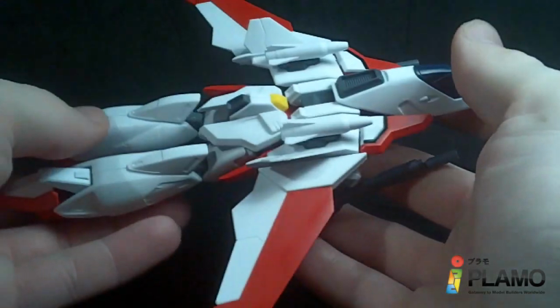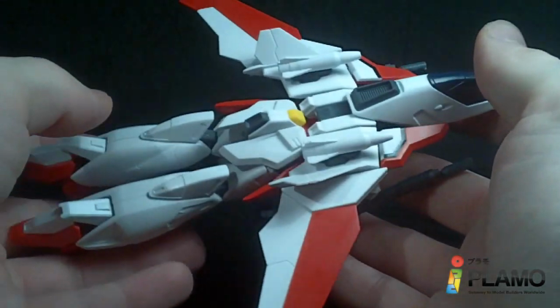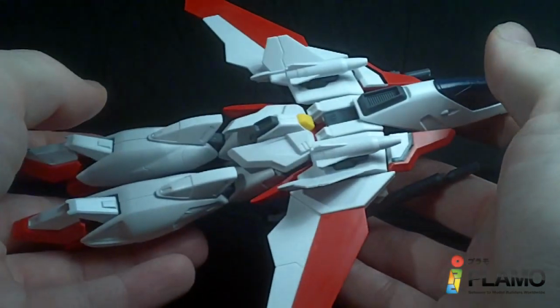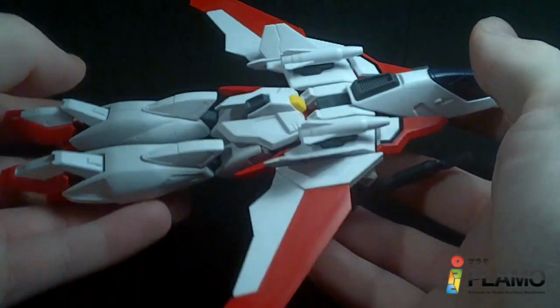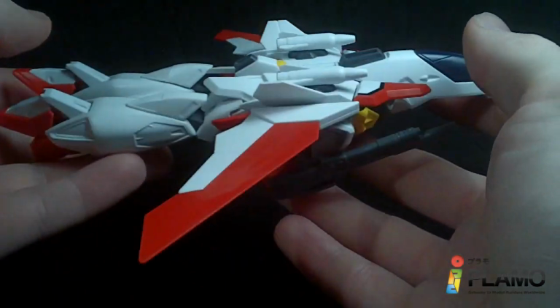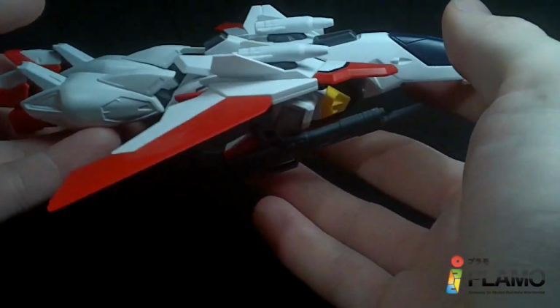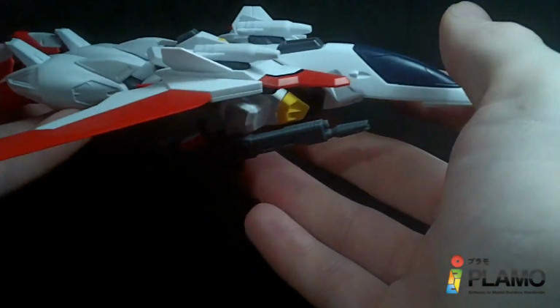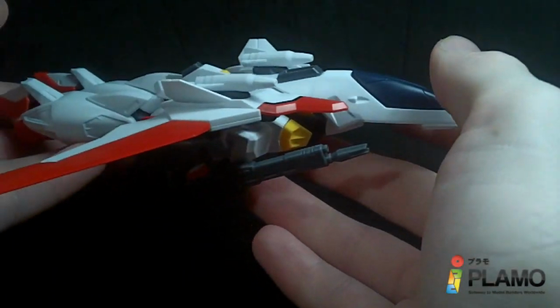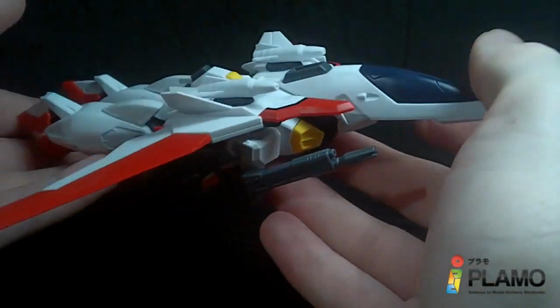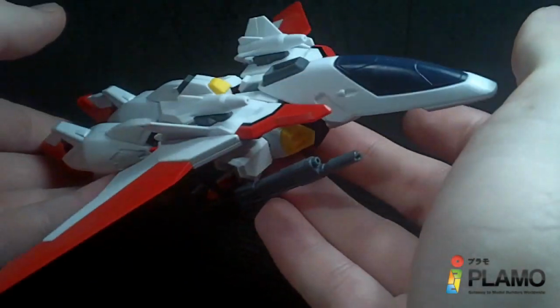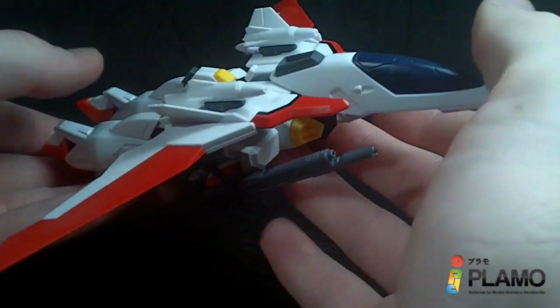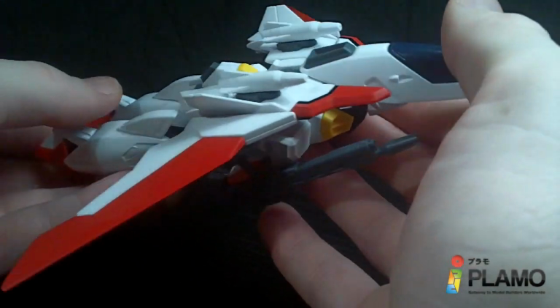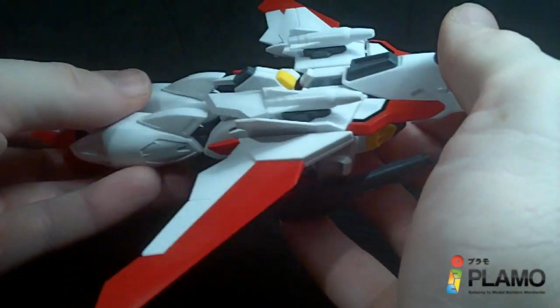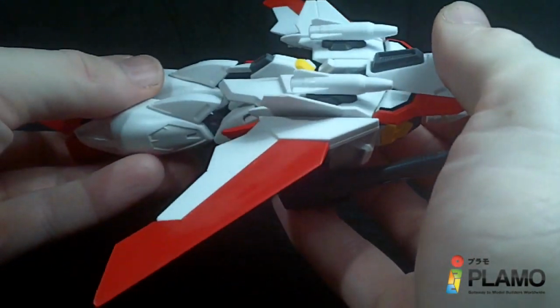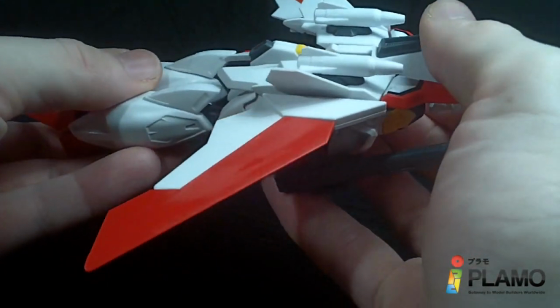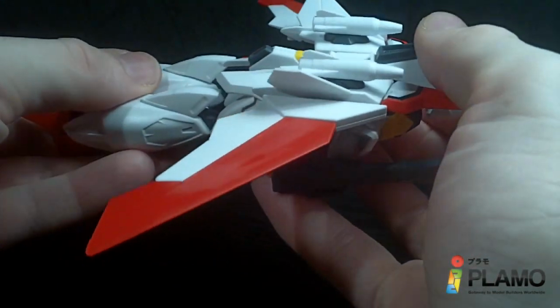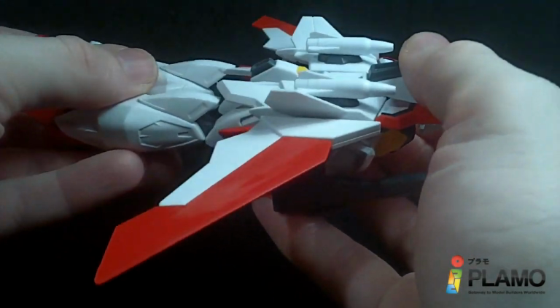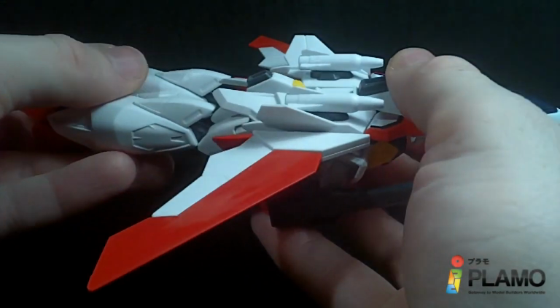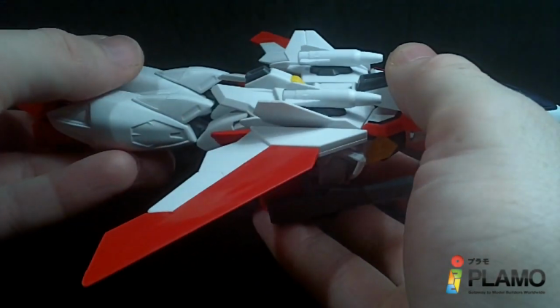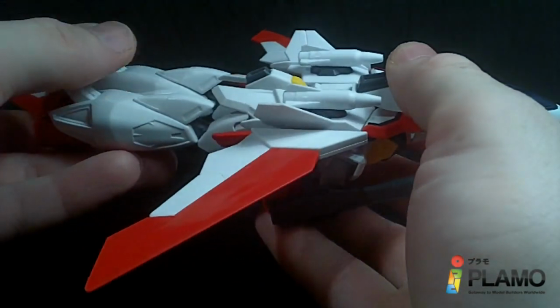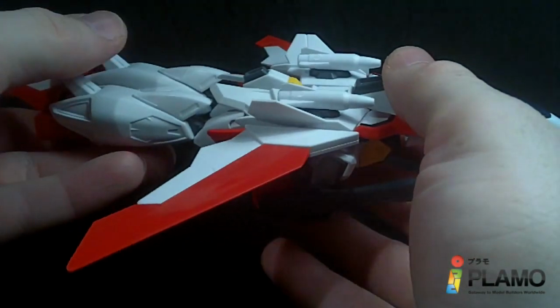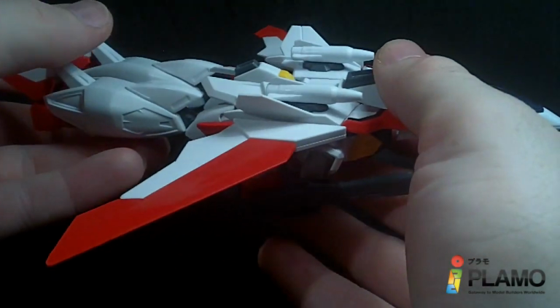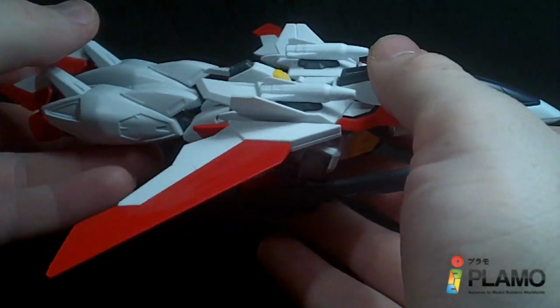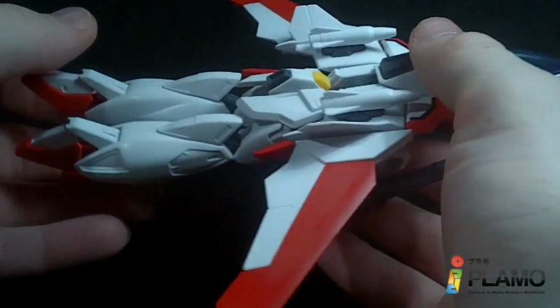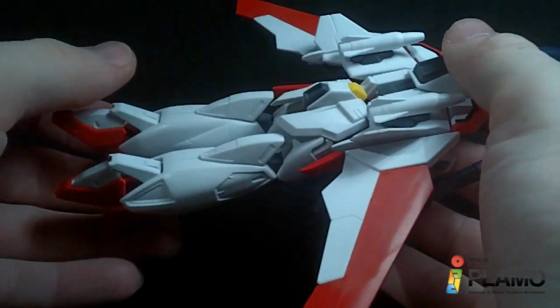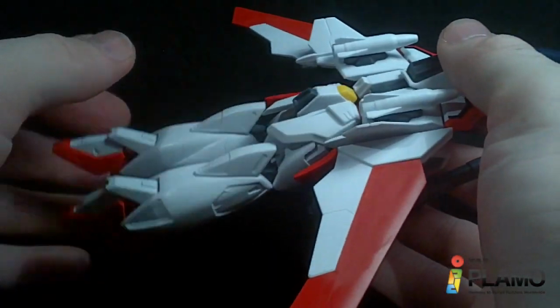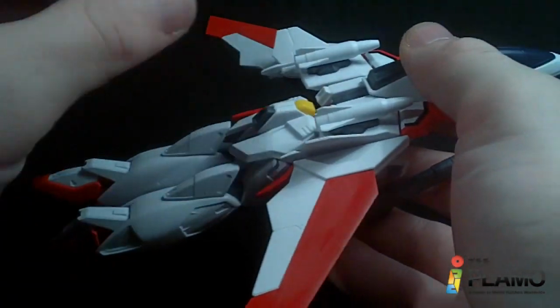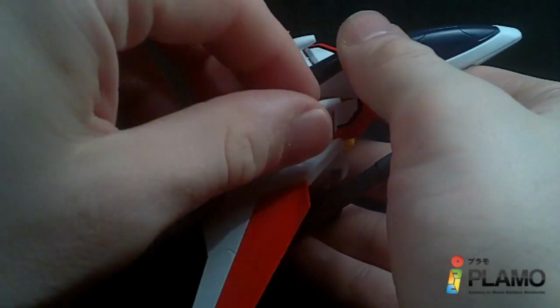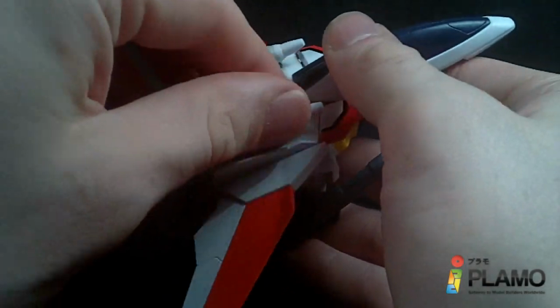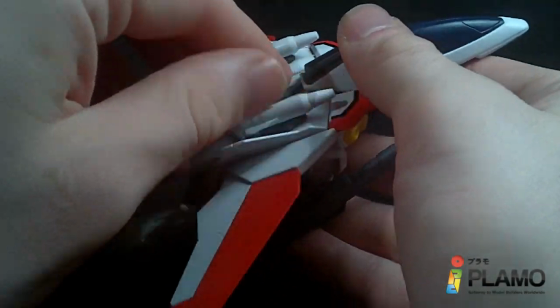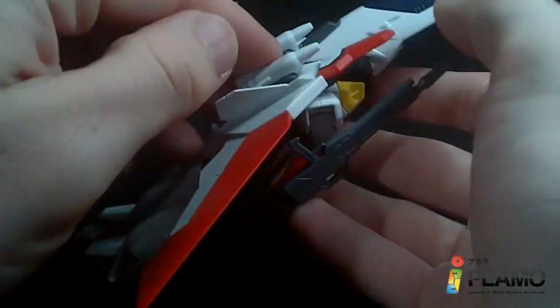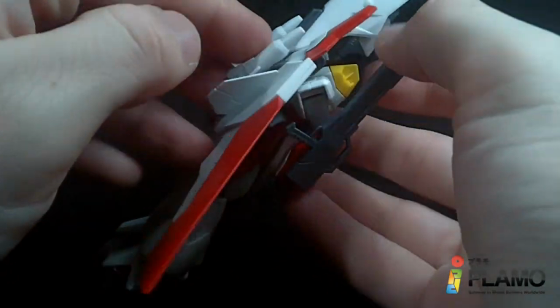Yeah, it's all right in this mode. I do like it. So let's get to the transformation — I'll leave these missiles on.